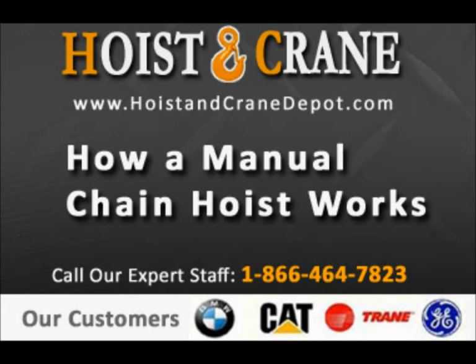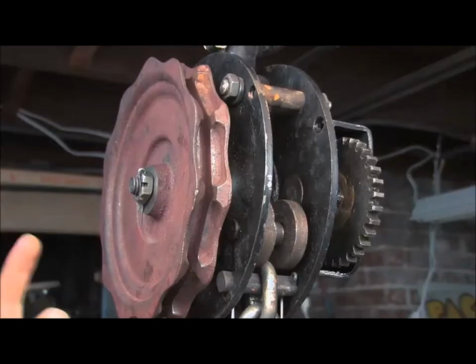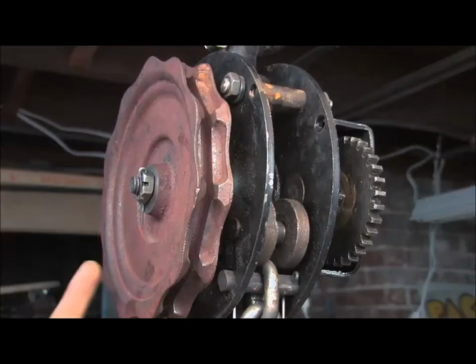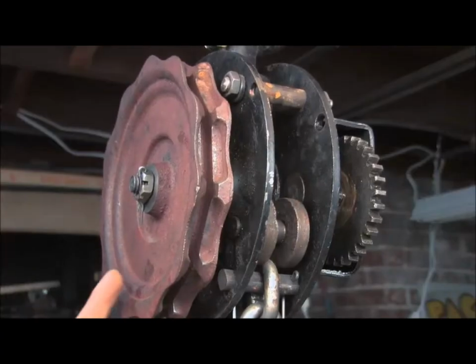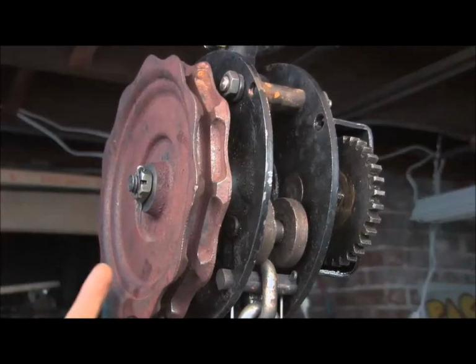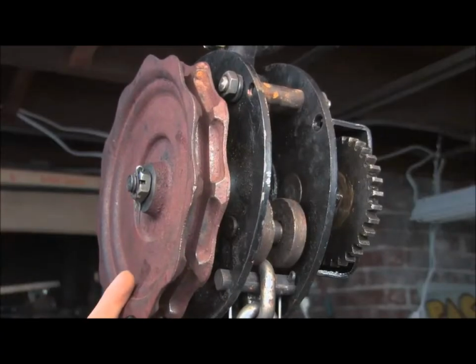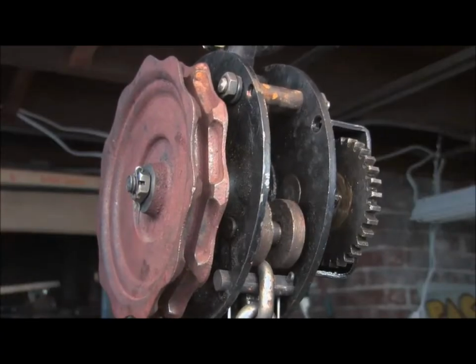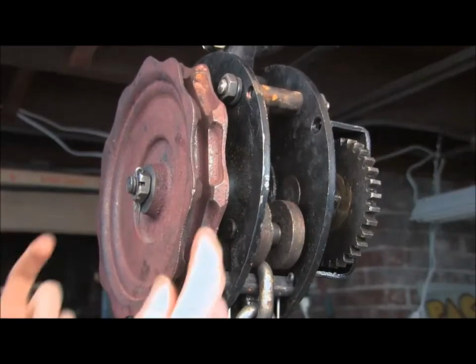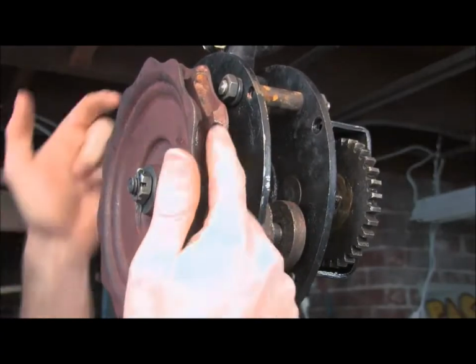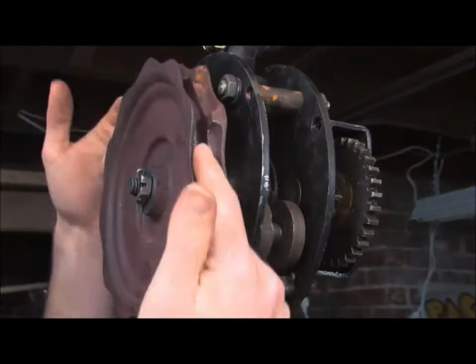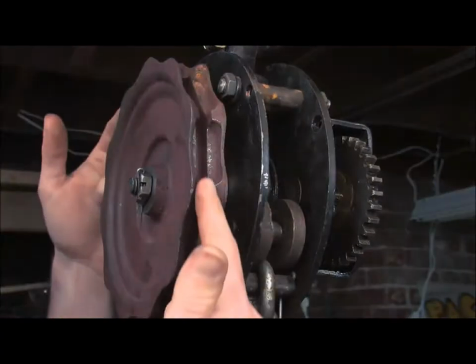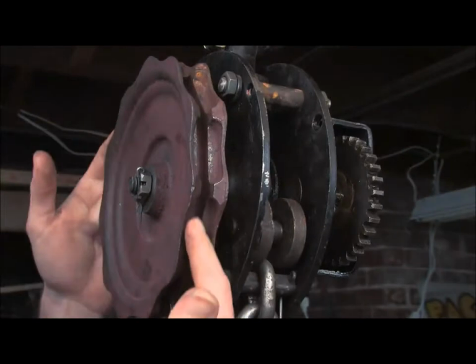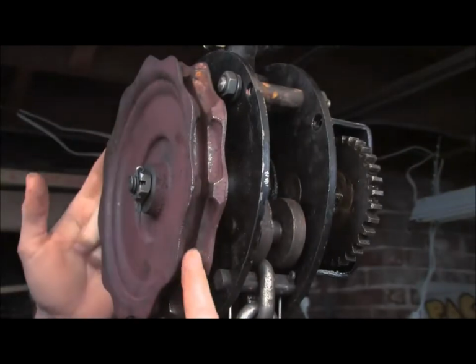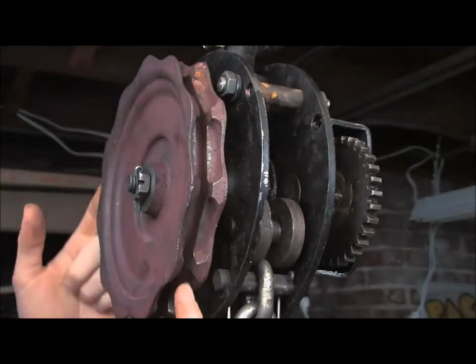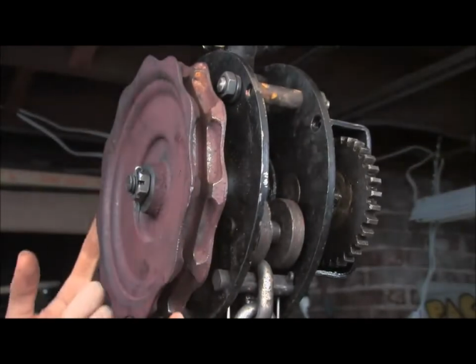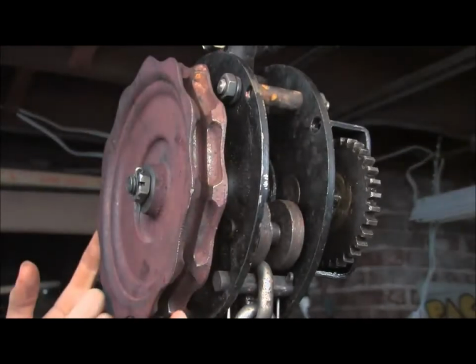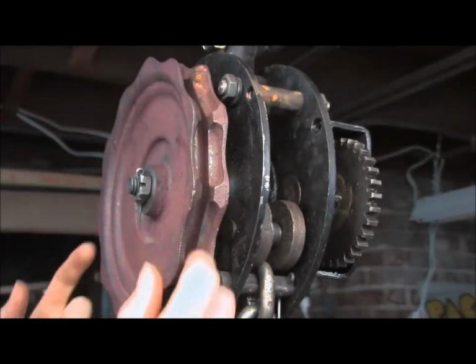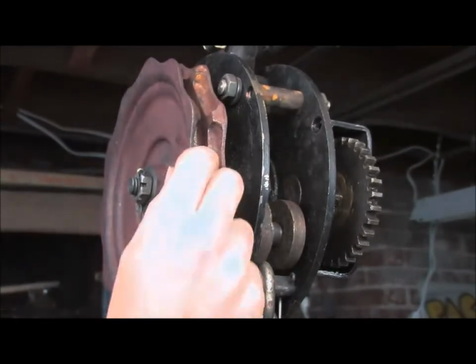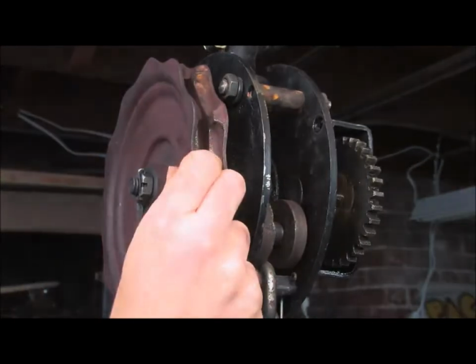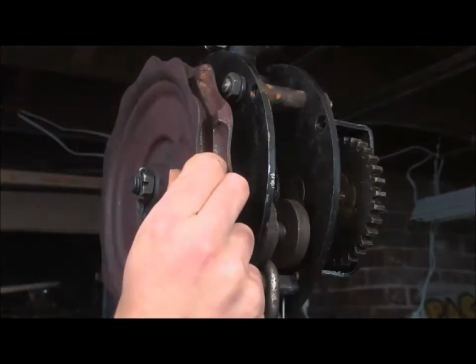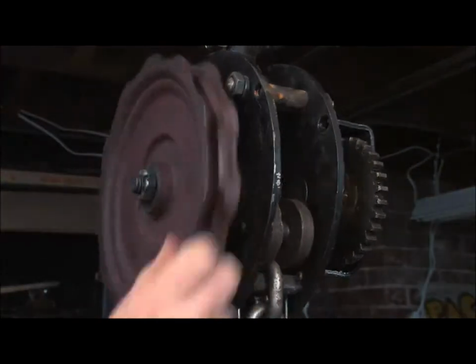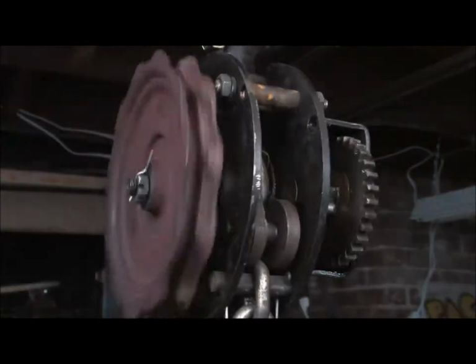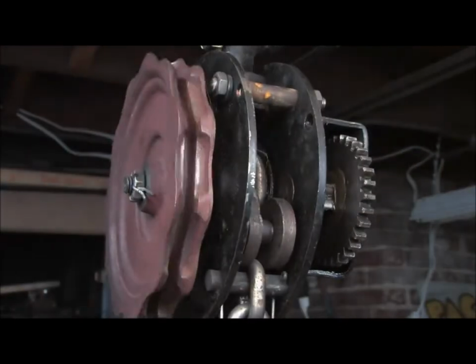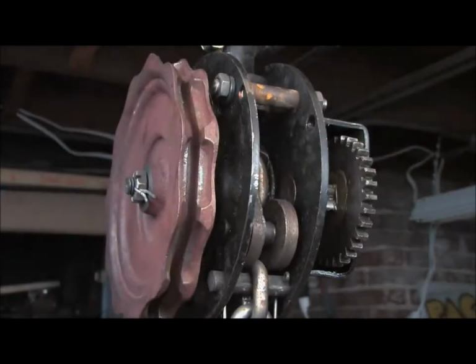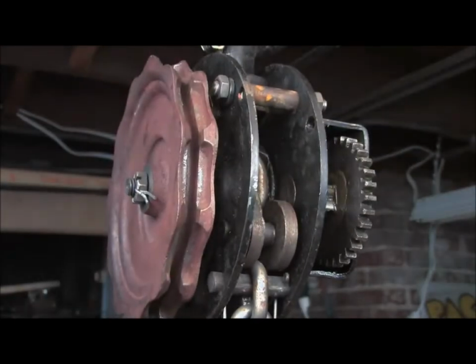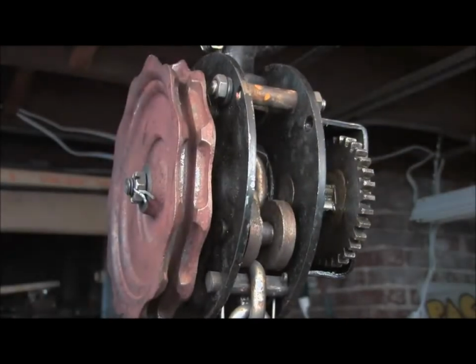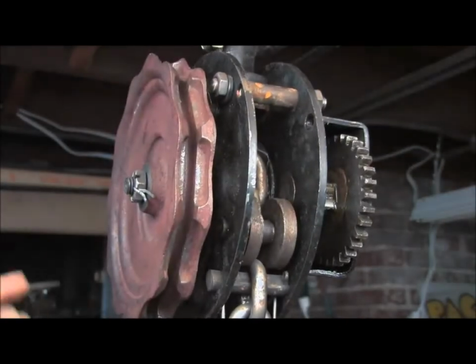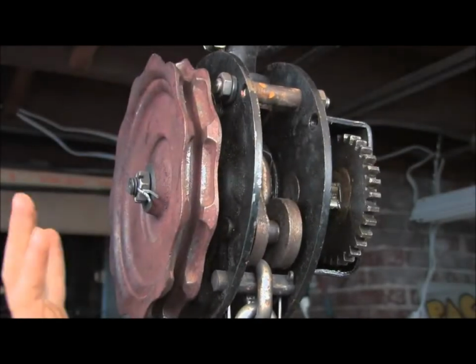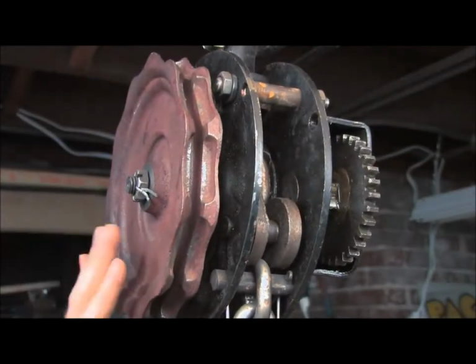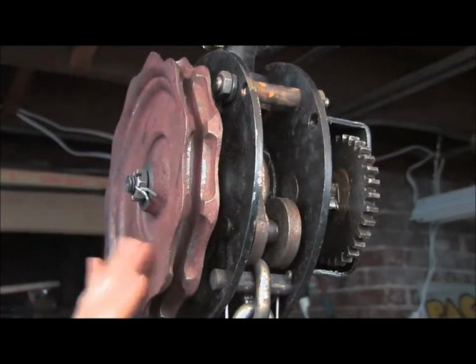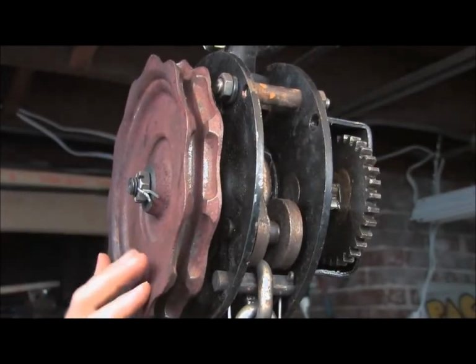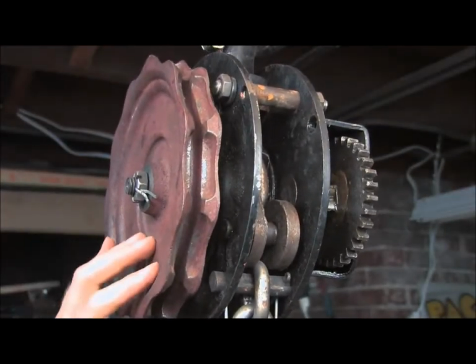This is the drive wheel right here. The drive chain sits in these little grooves here, and those grooves allow the chain to transmit the force to the wheel.